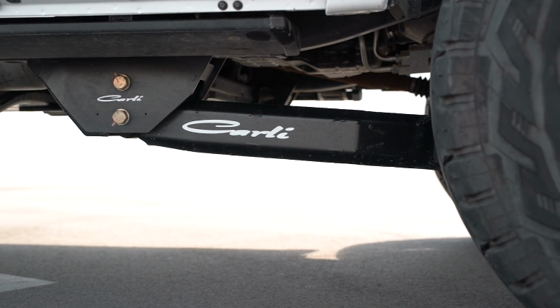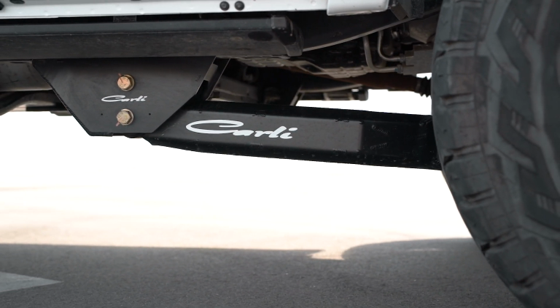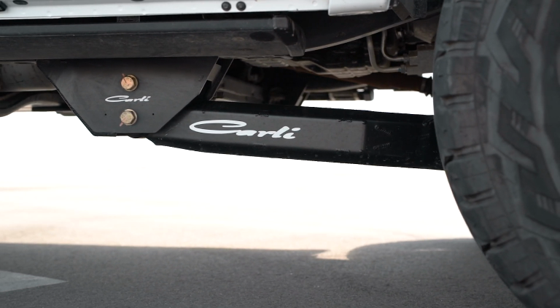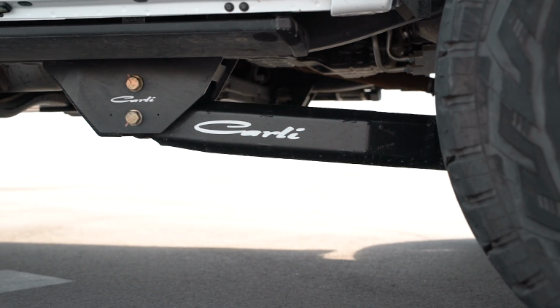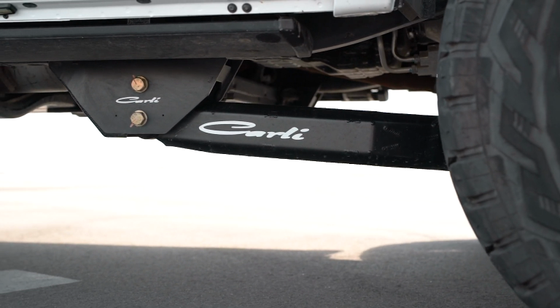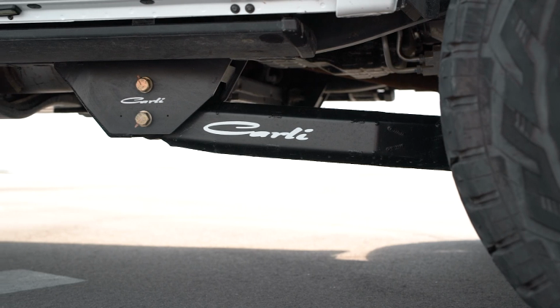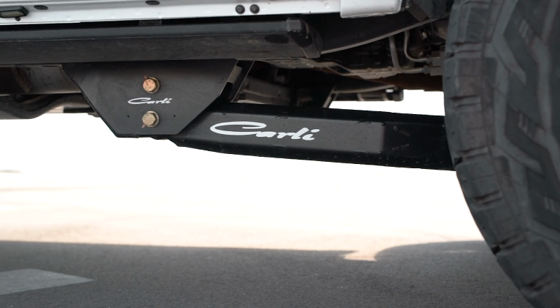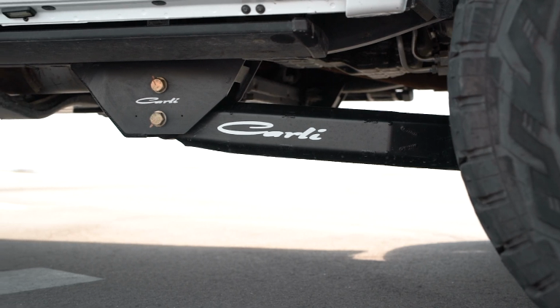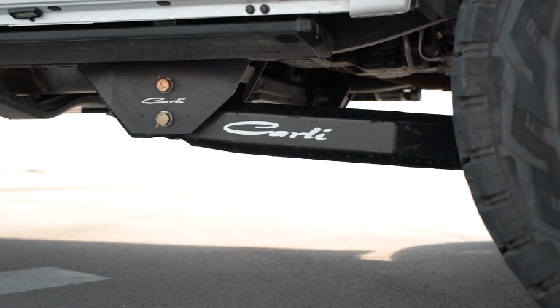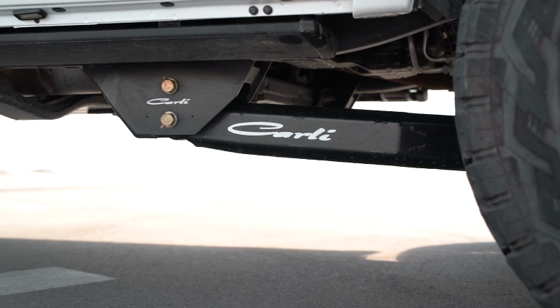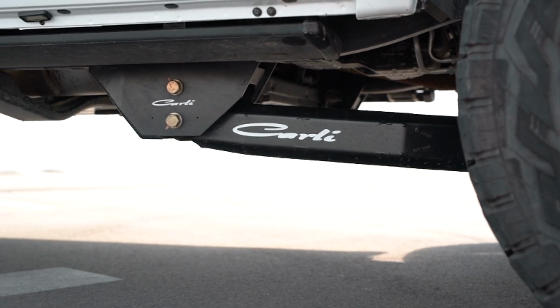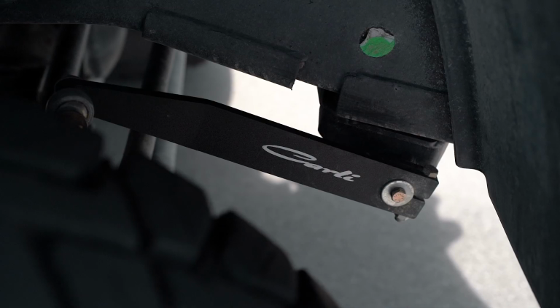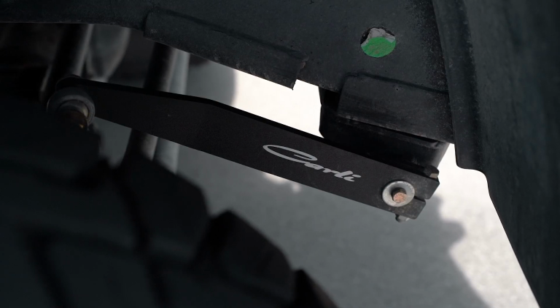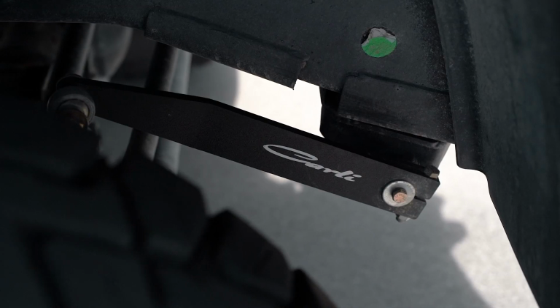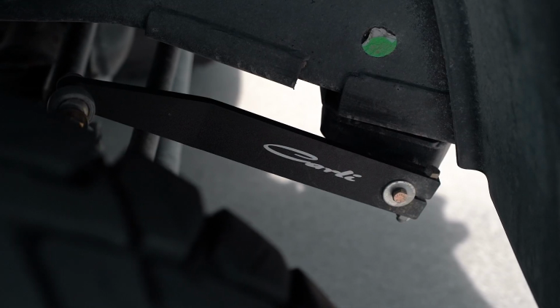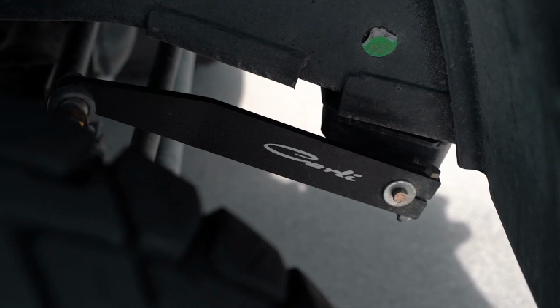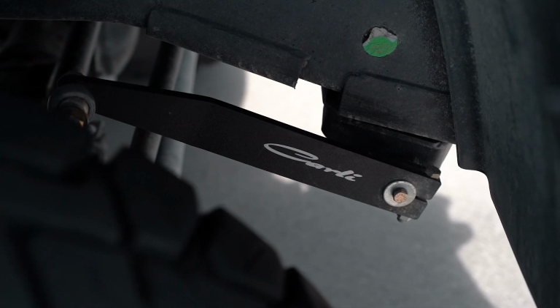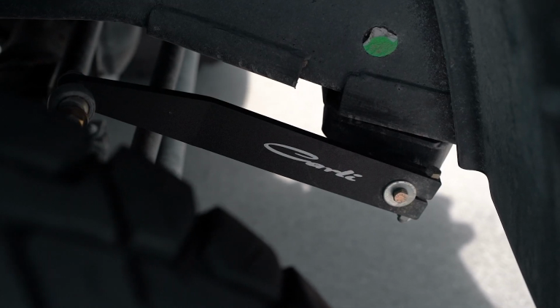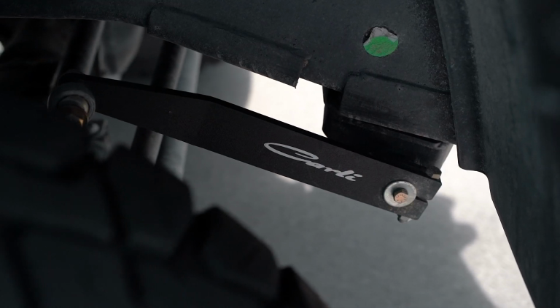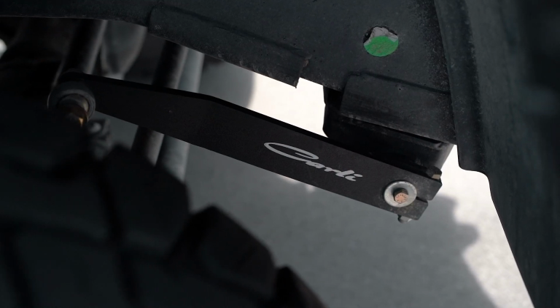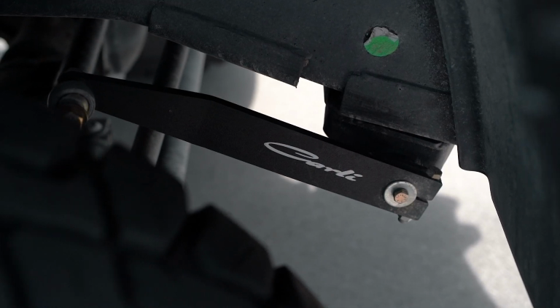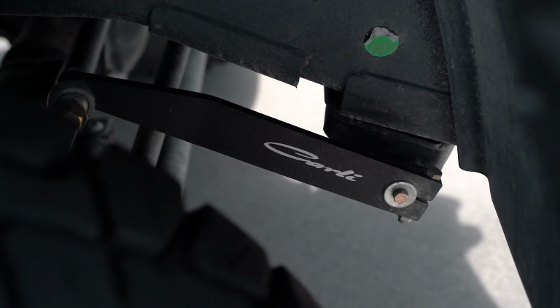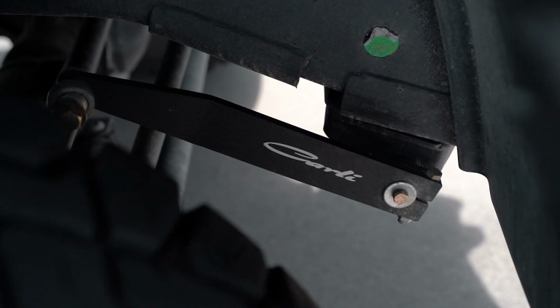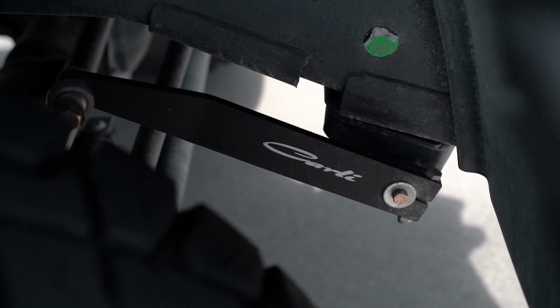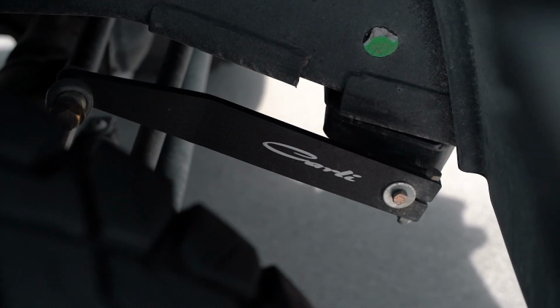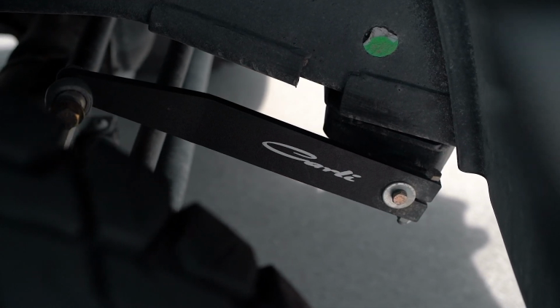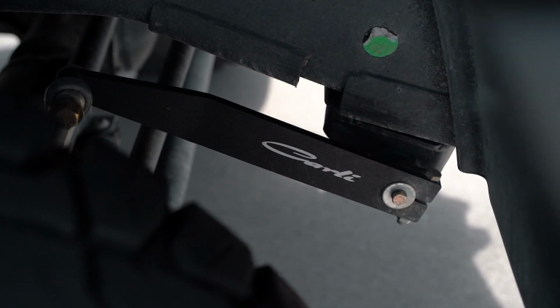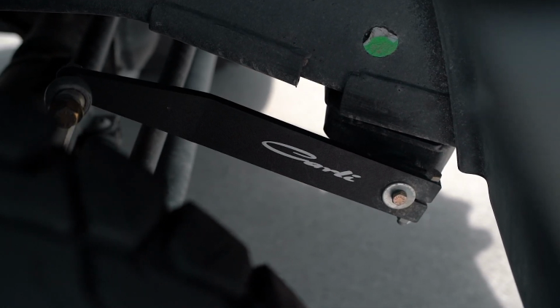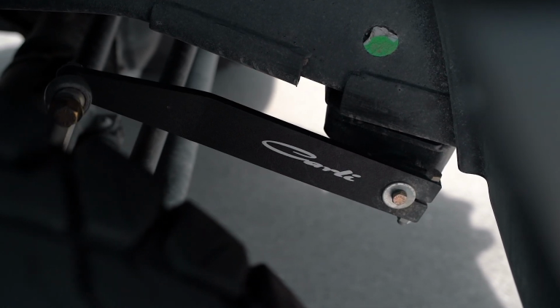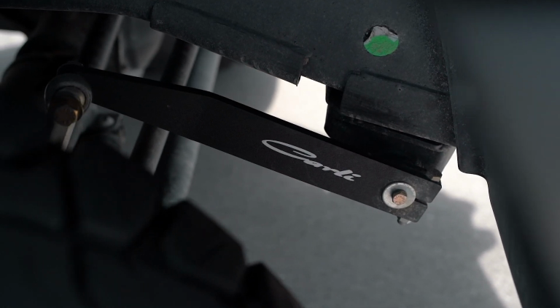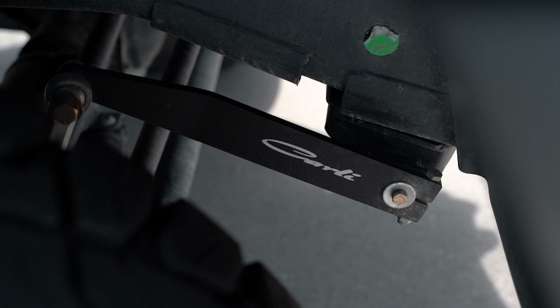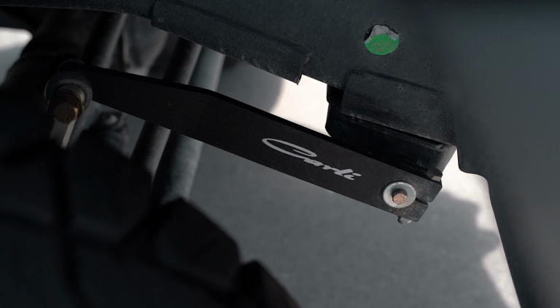And lastly, the torch and sway bar offers that last bit of ride improvement that we feel really is the cherry on top with these builds.